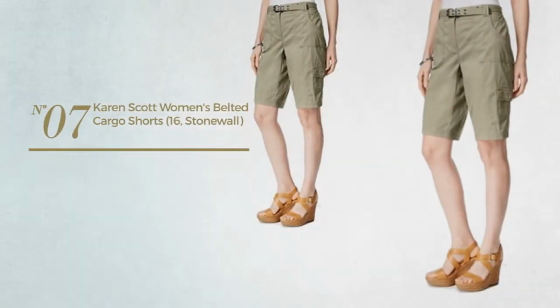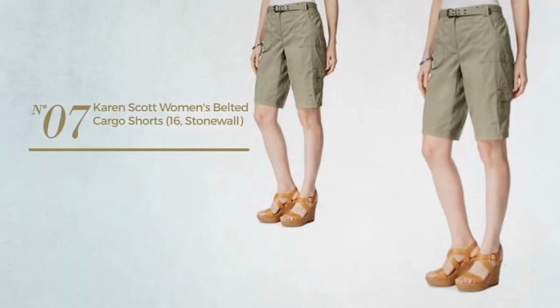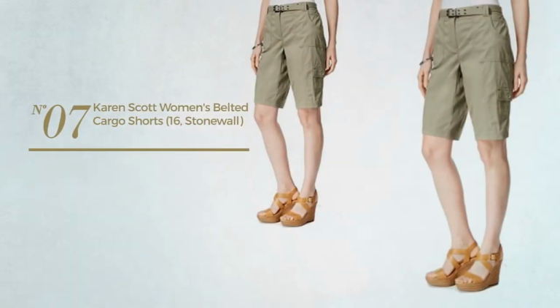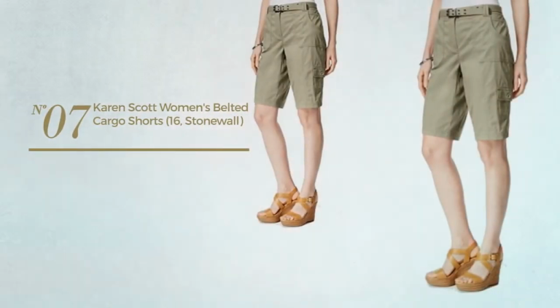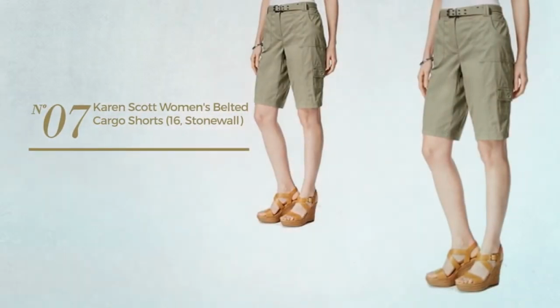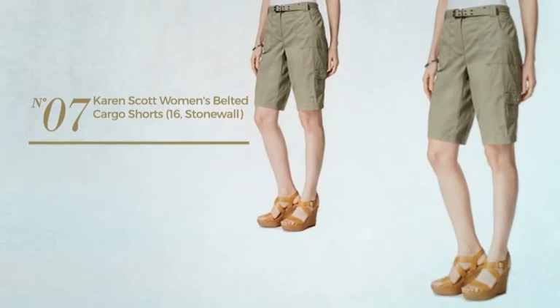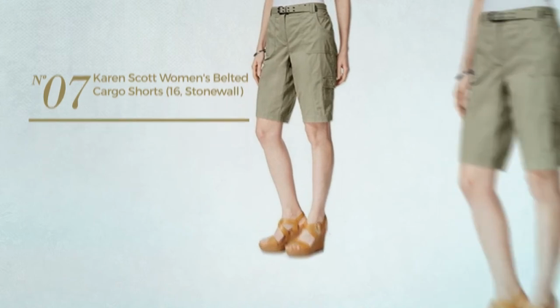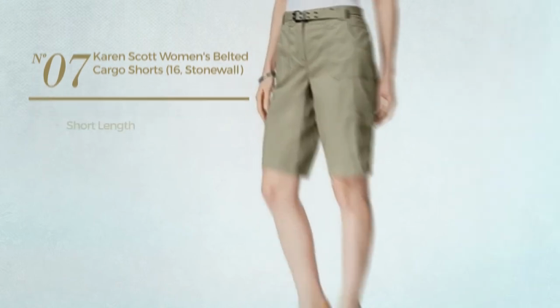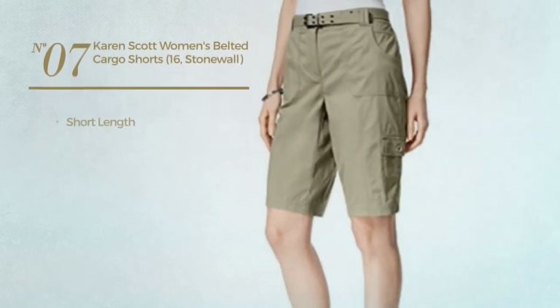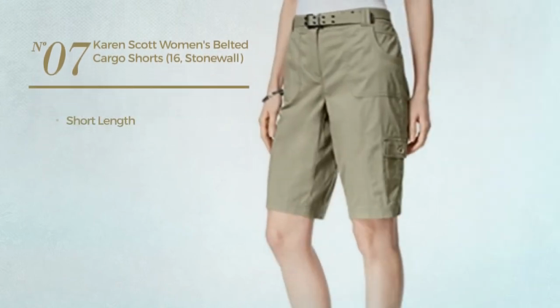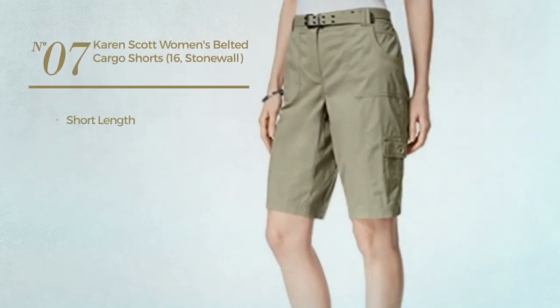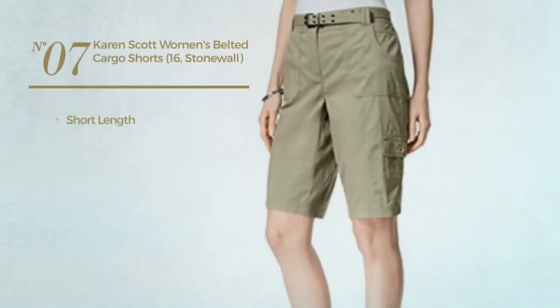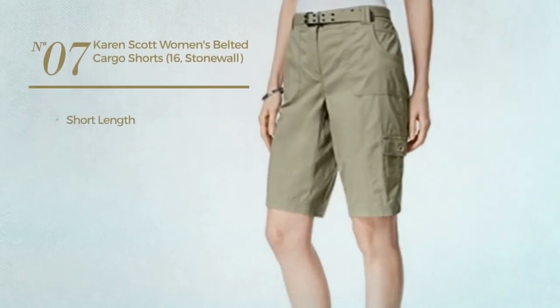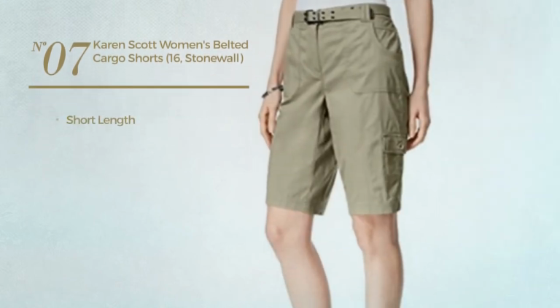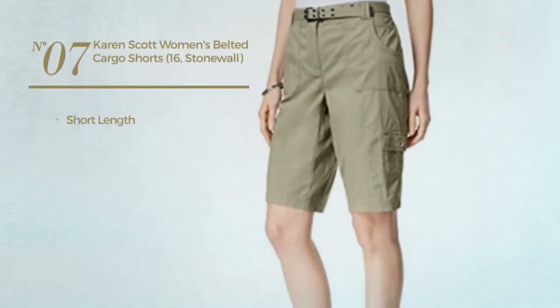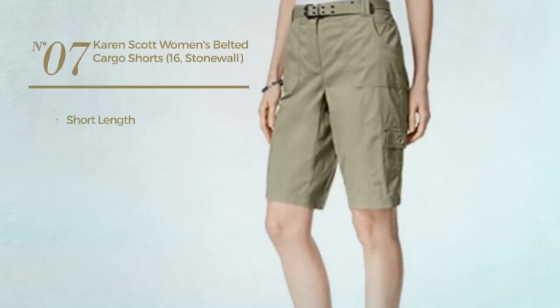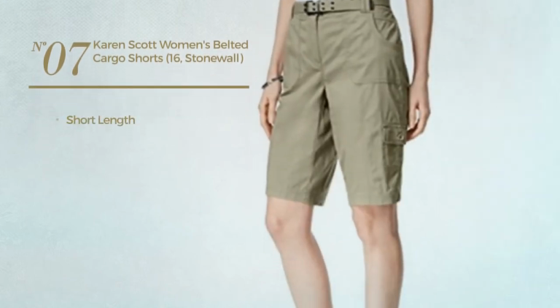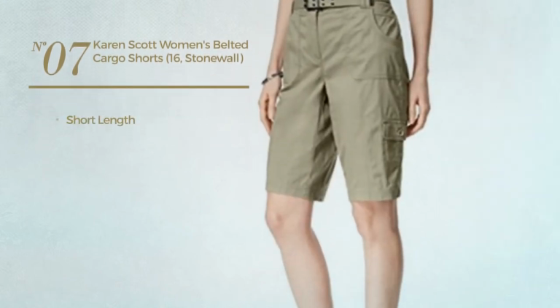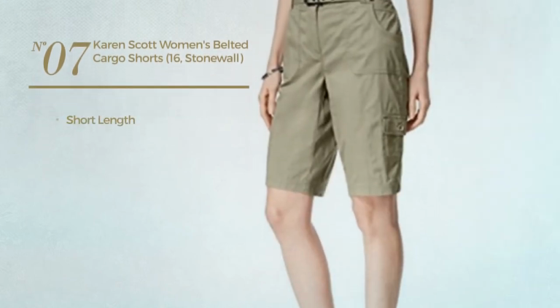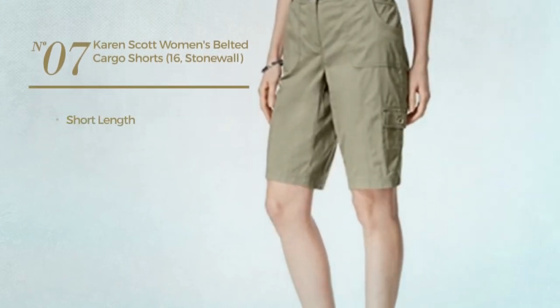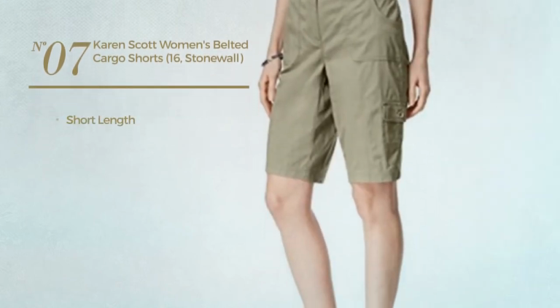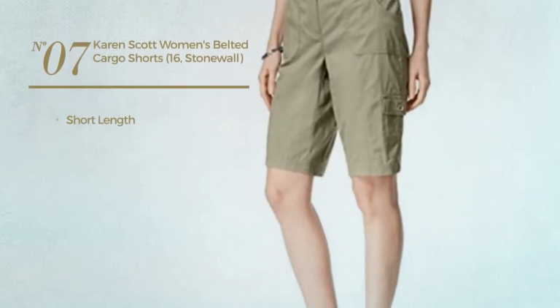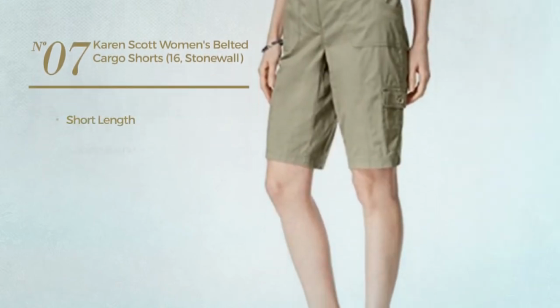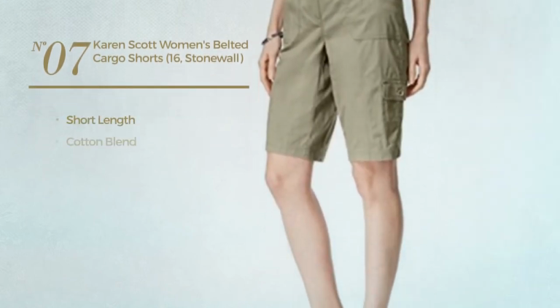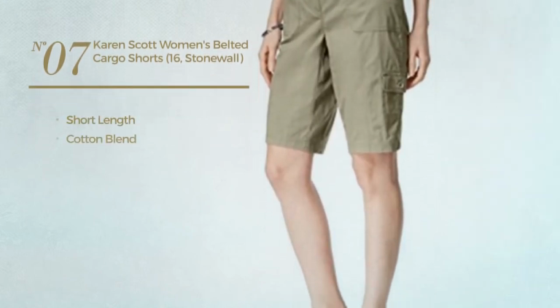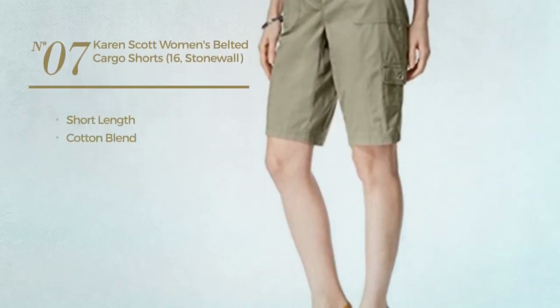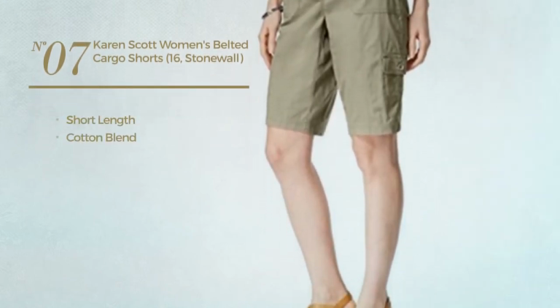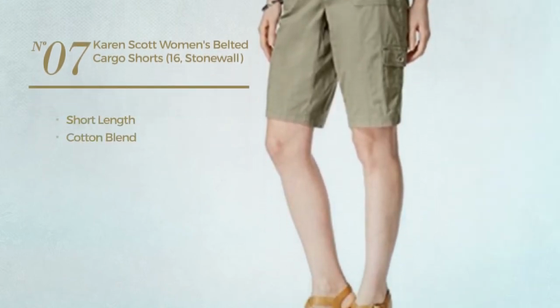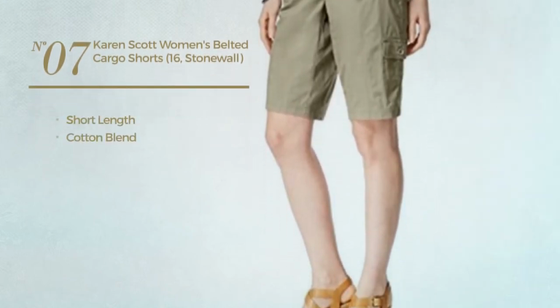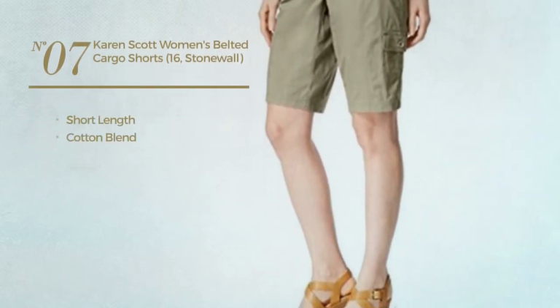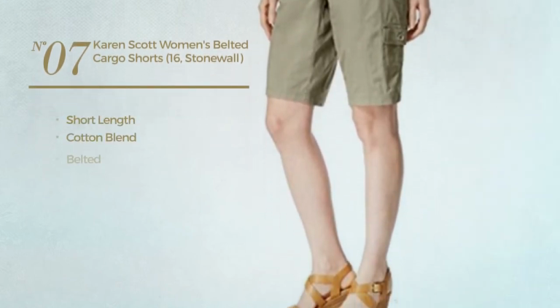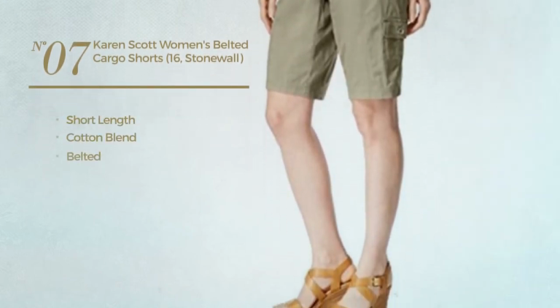Number 7. A short length shorts, produced with cotton blend, with a belted waist. Available in 2 colors.